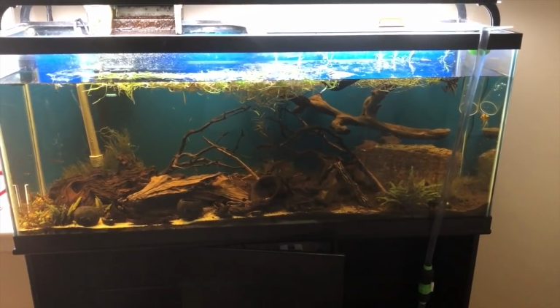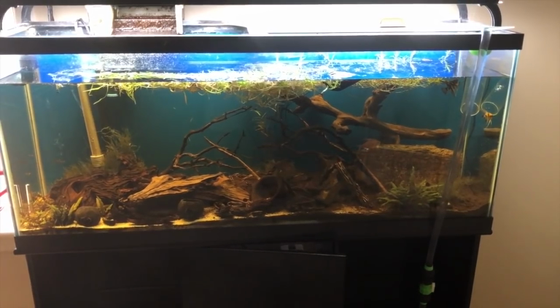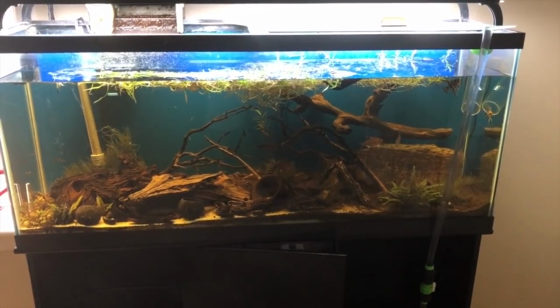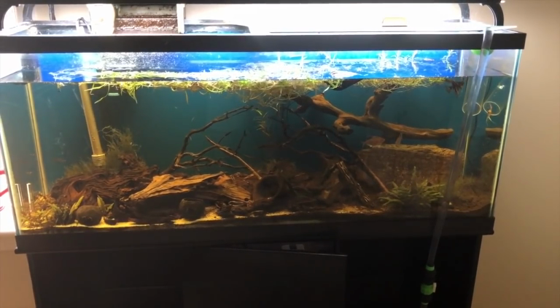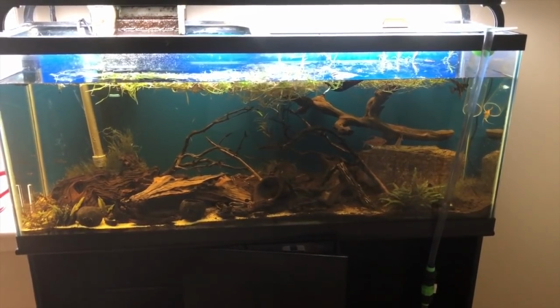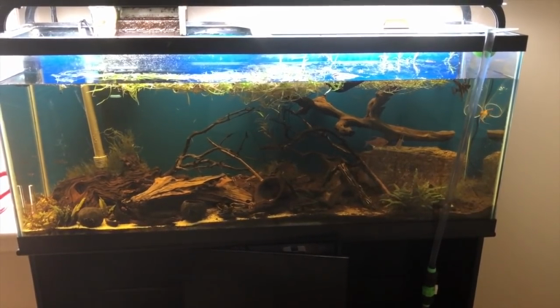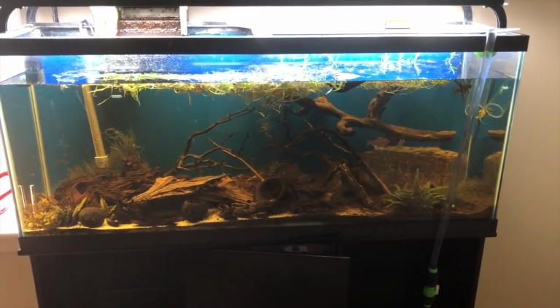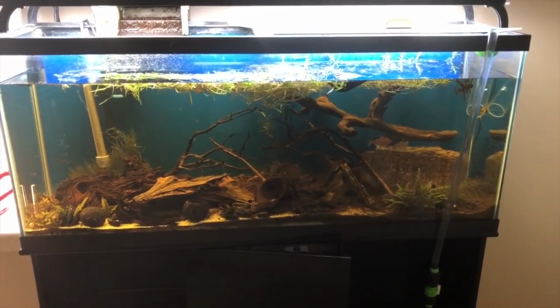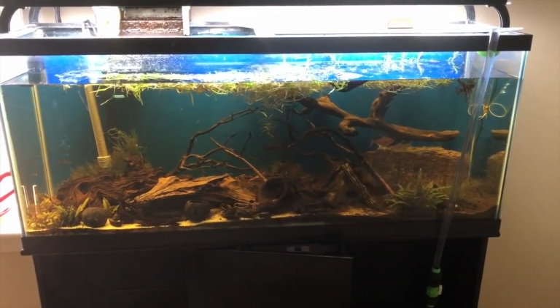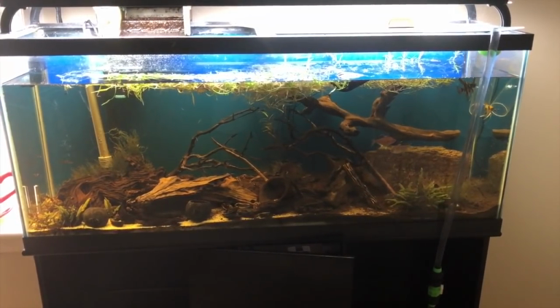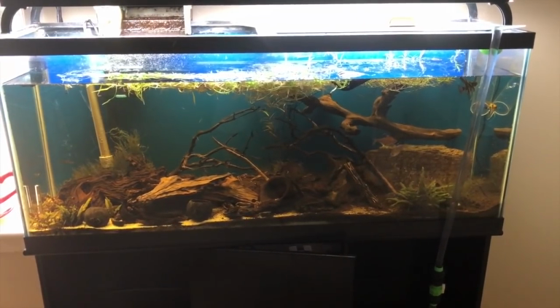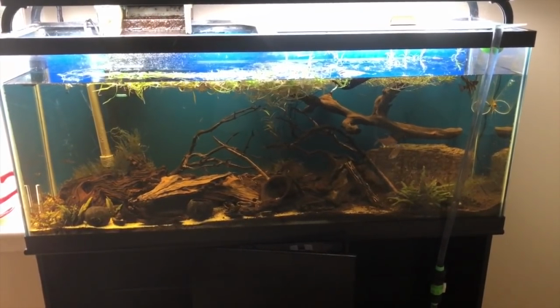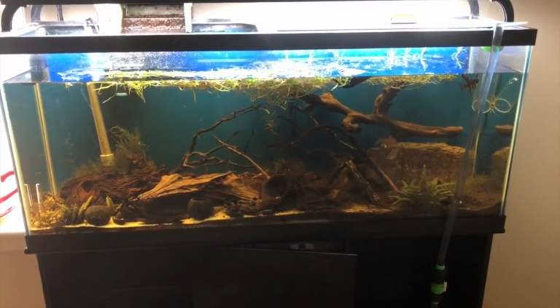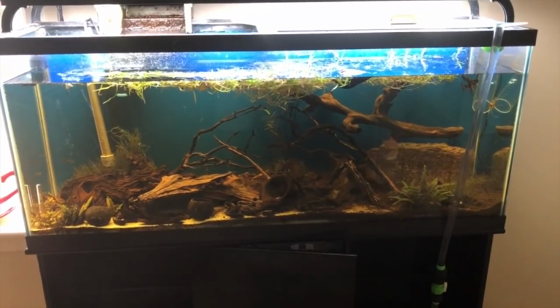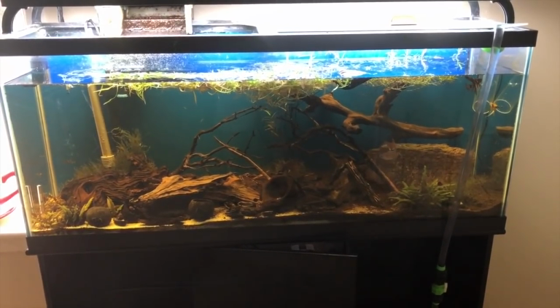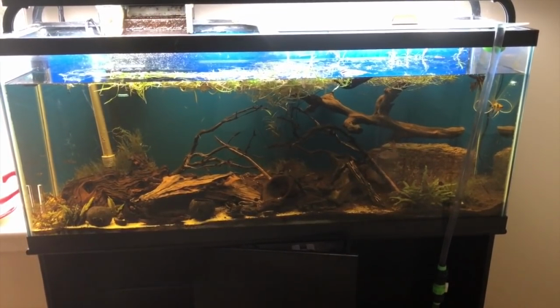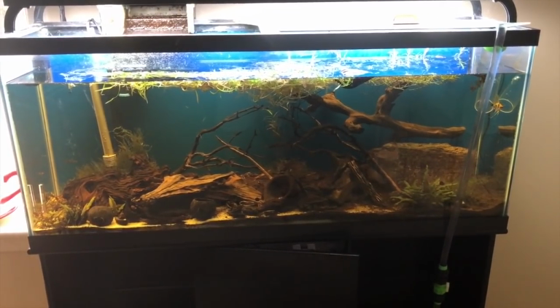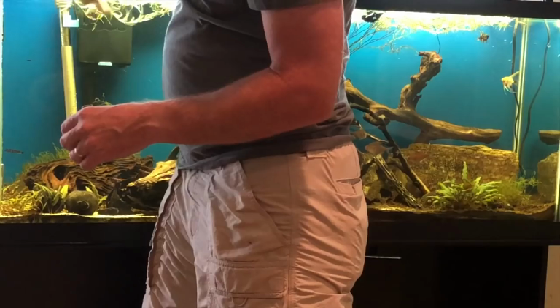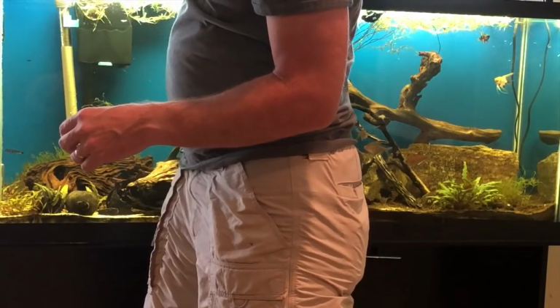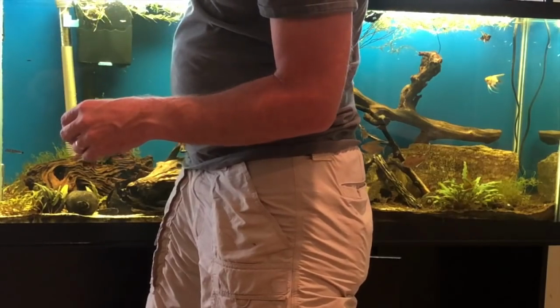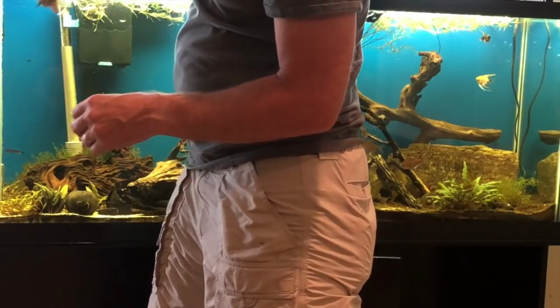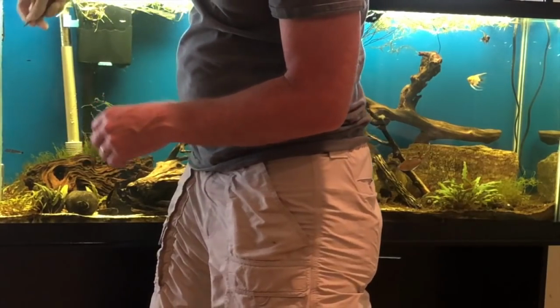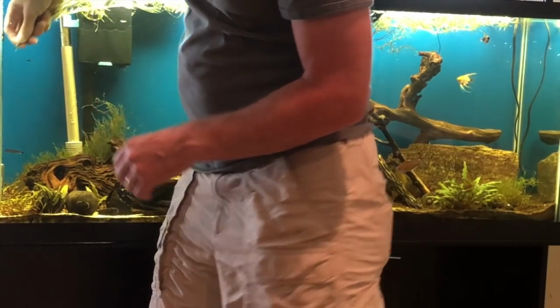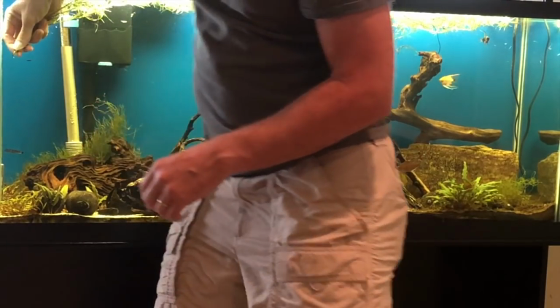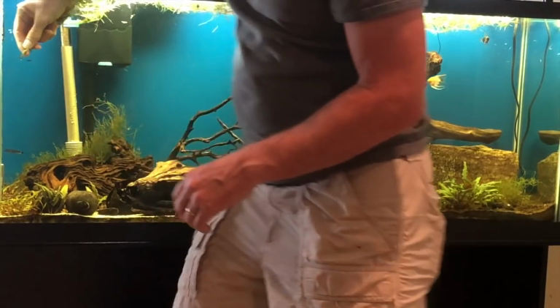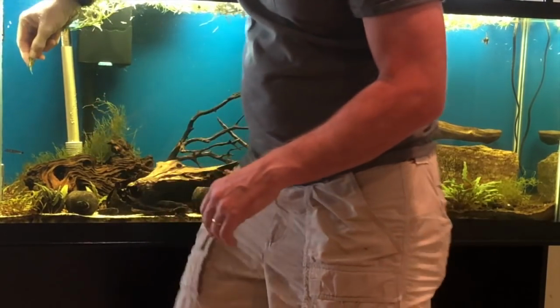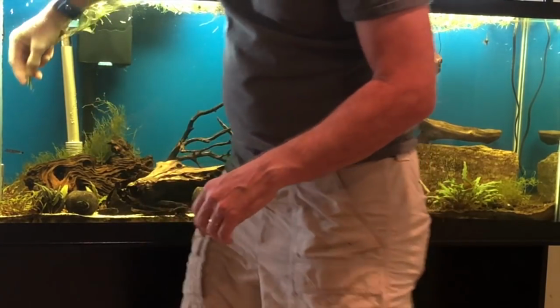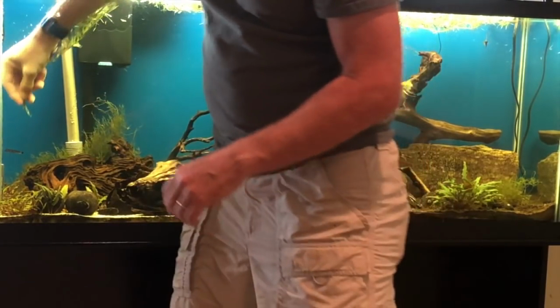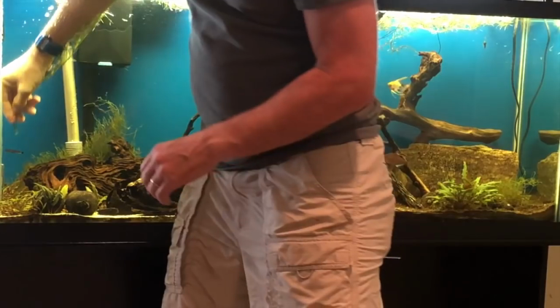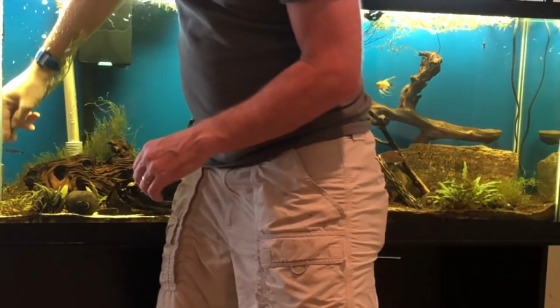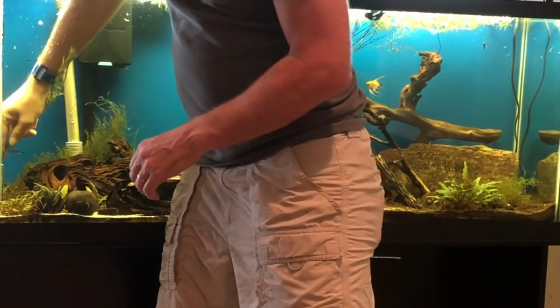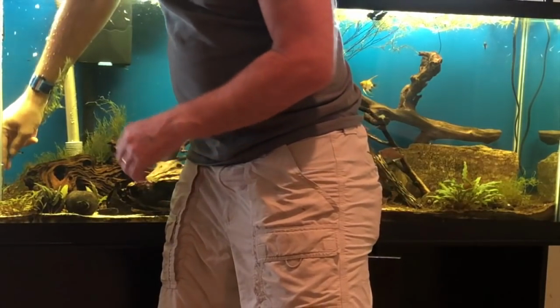Coming up in this FinCast, we'll be adding some plants to the tannin tank.